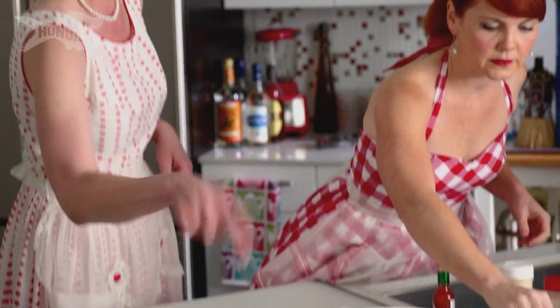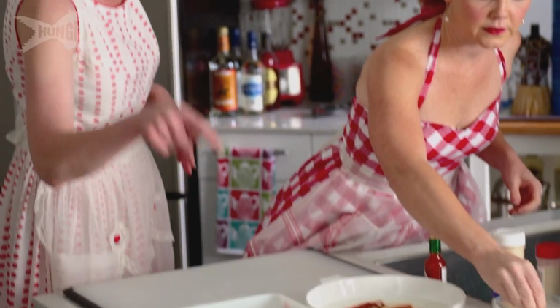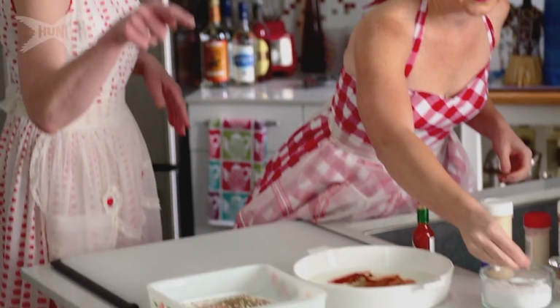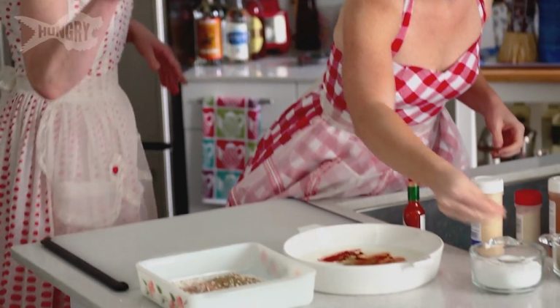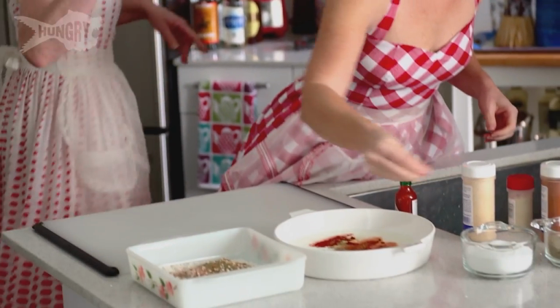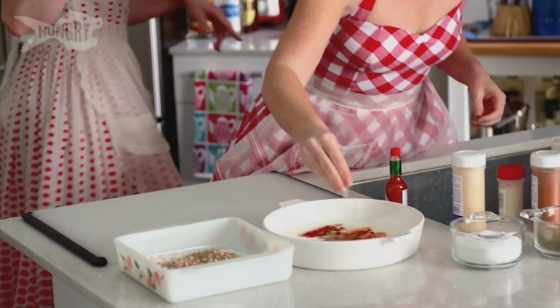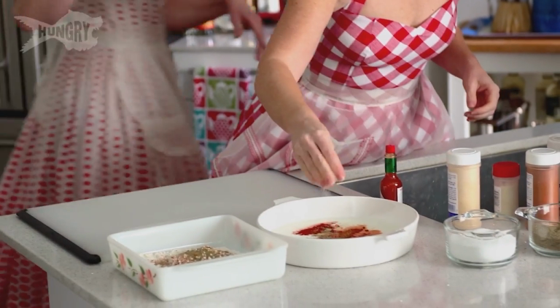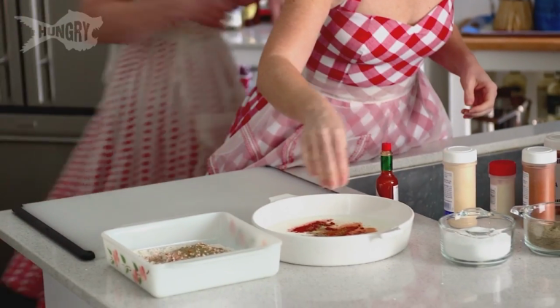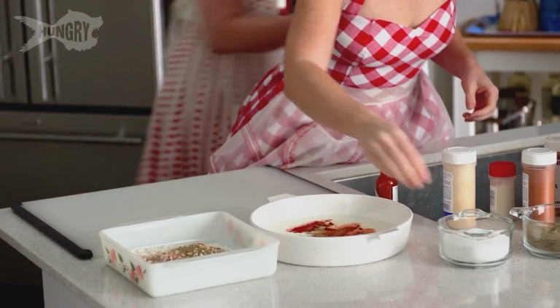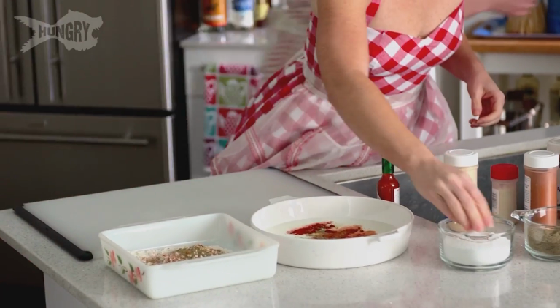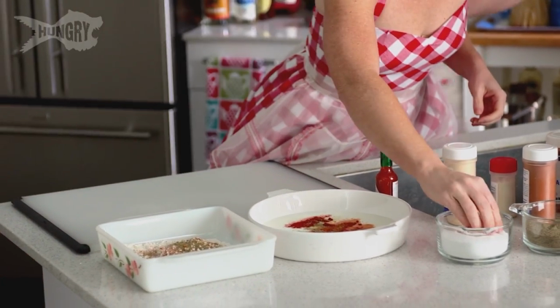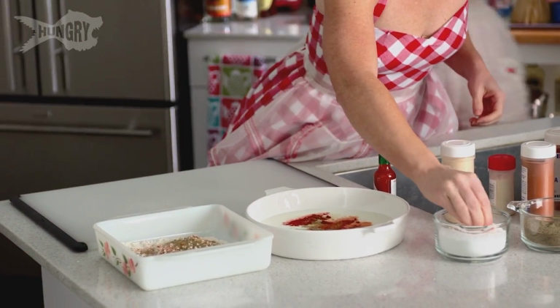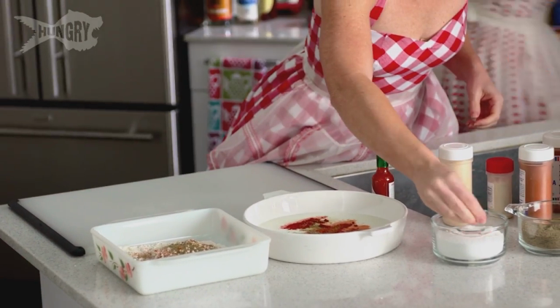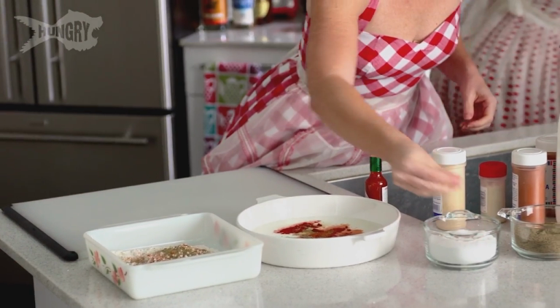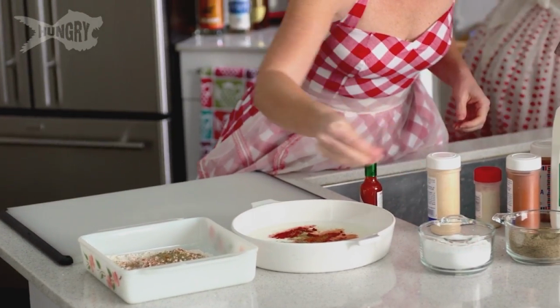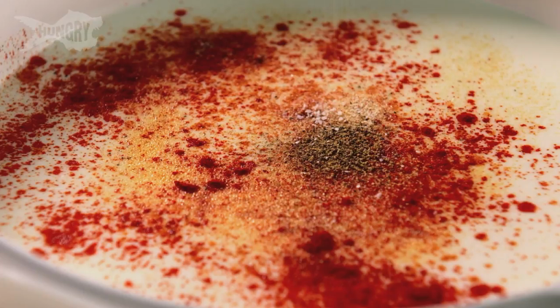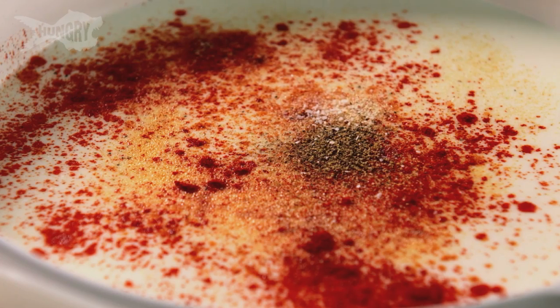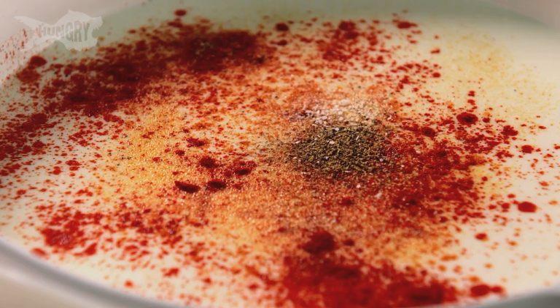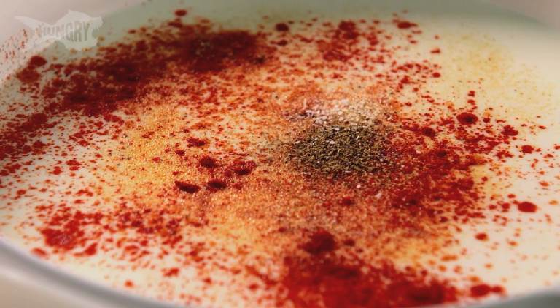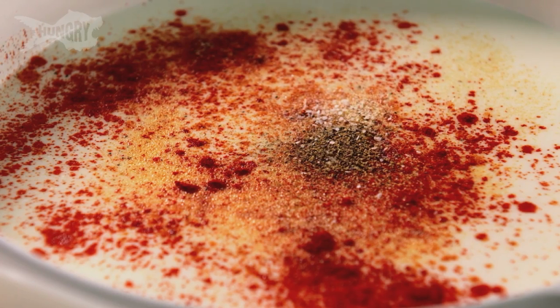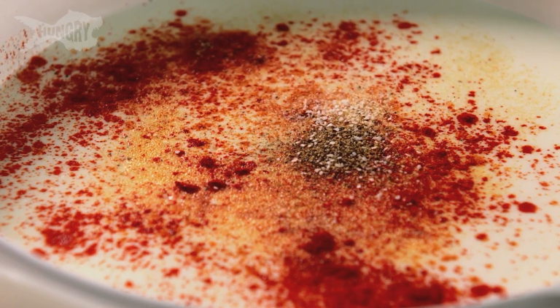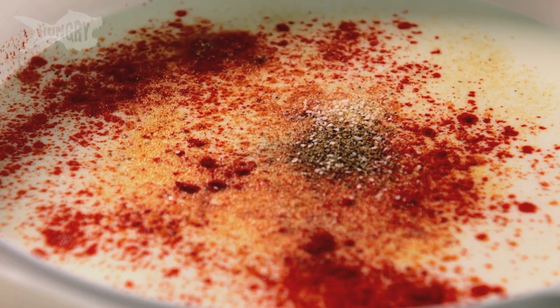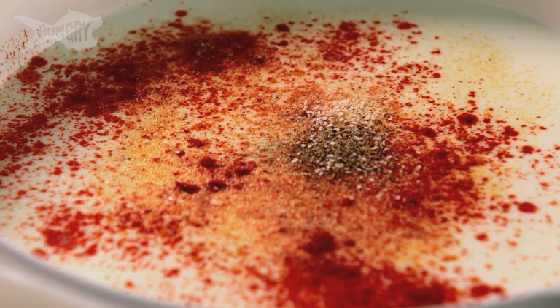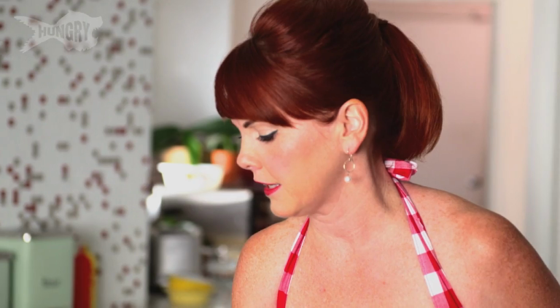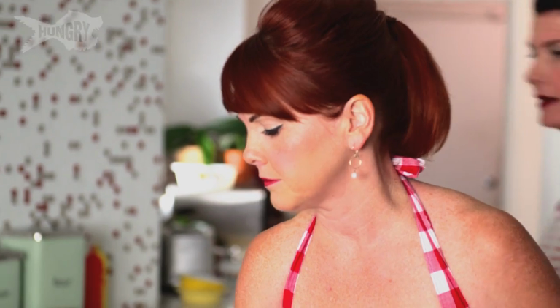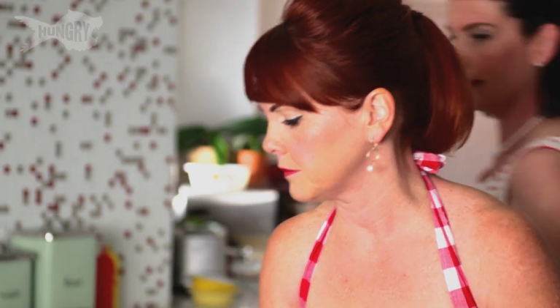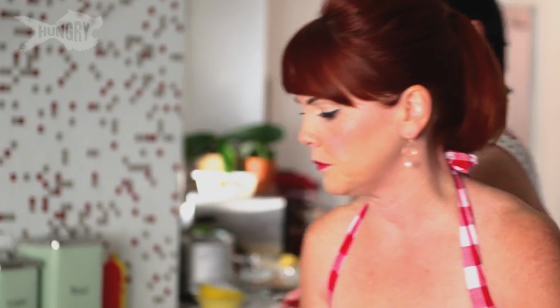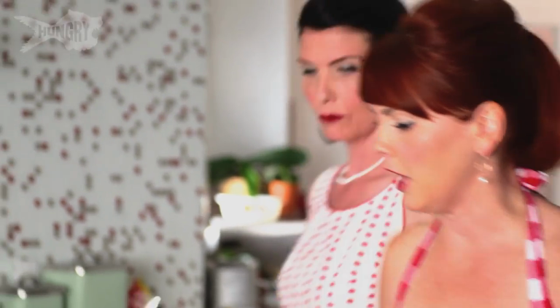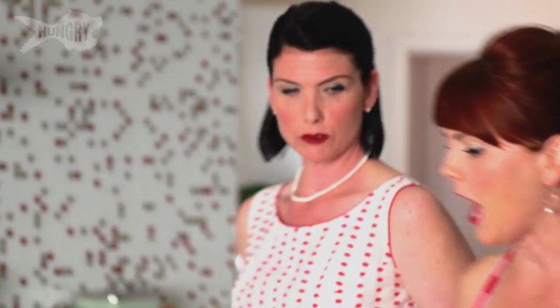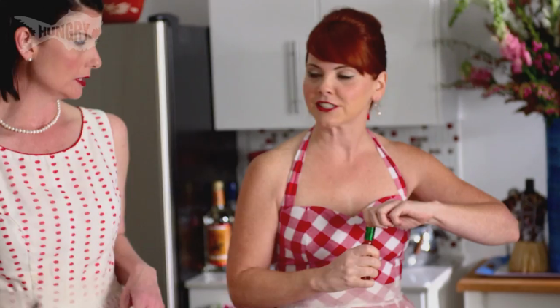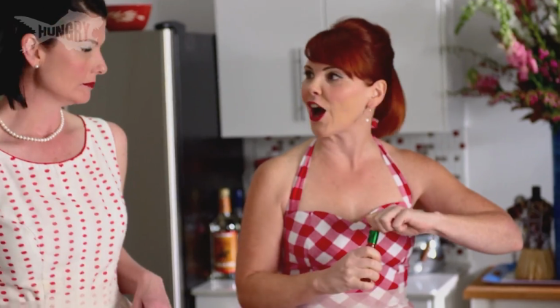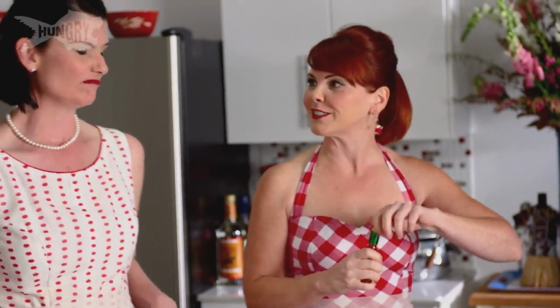Salt and pepper. And I get to use a little kick — a little hot sauce.